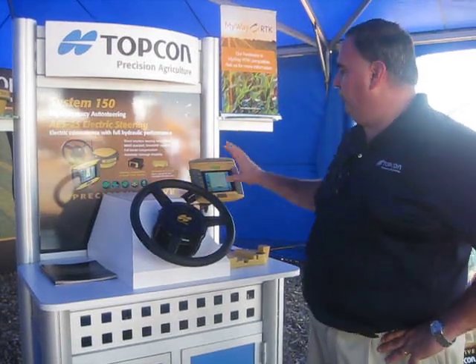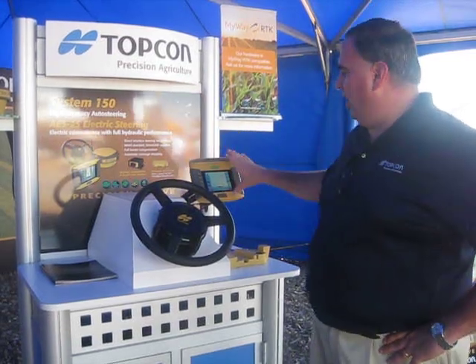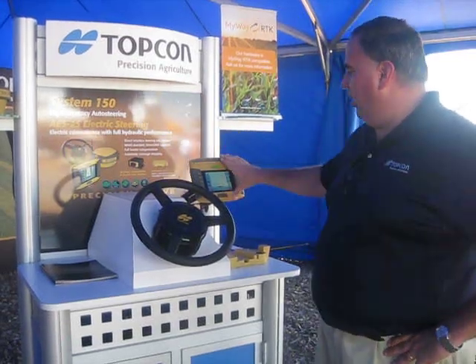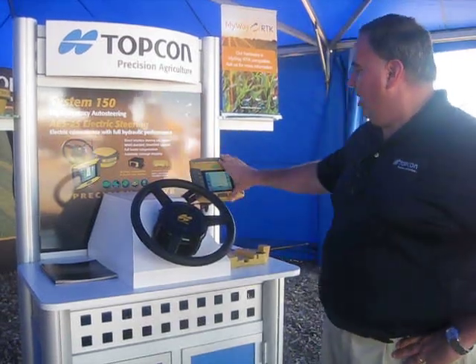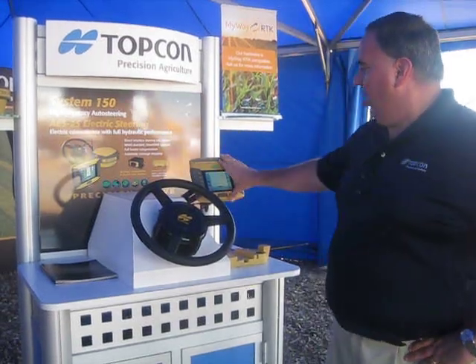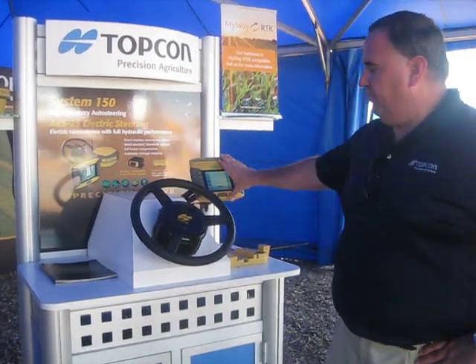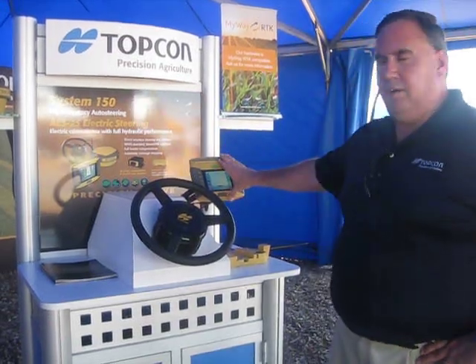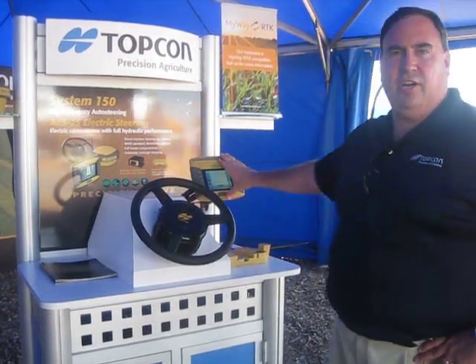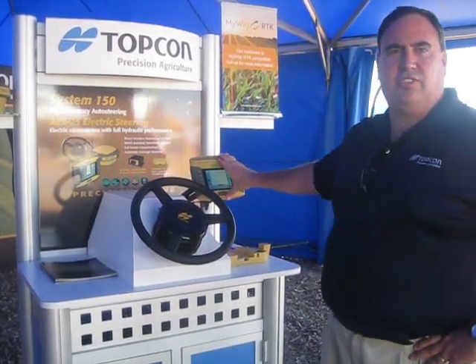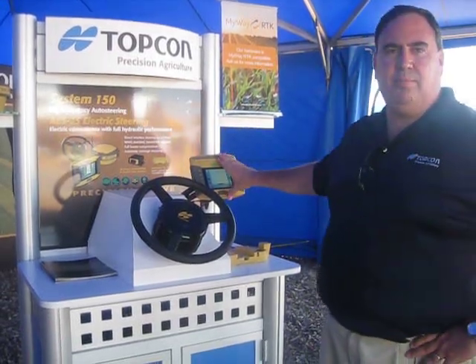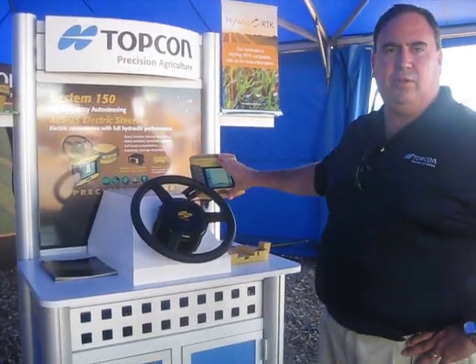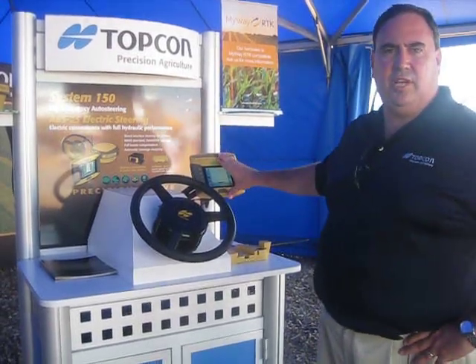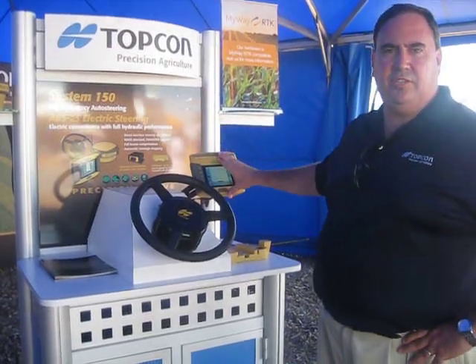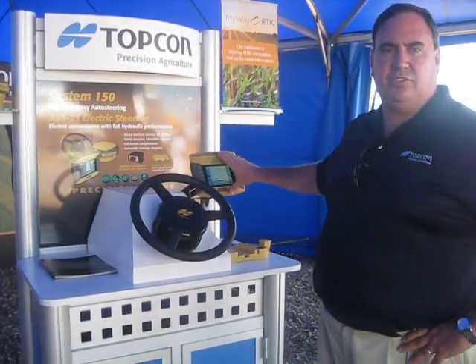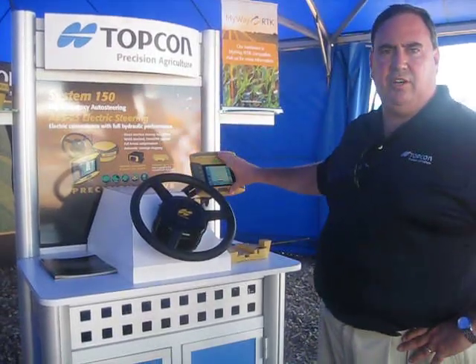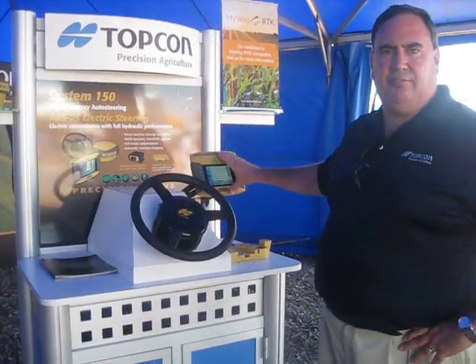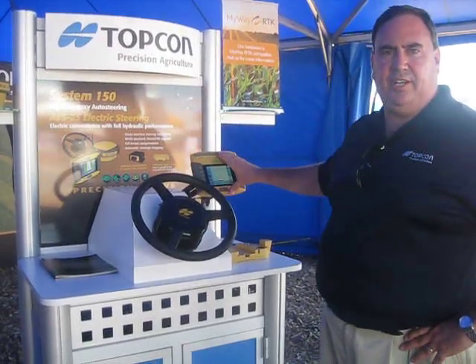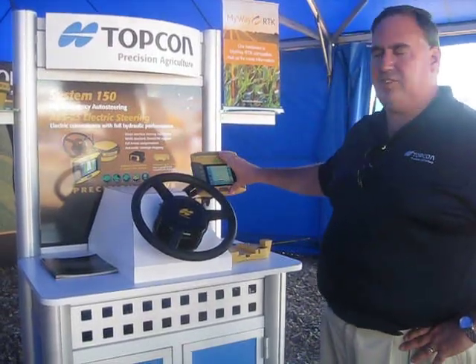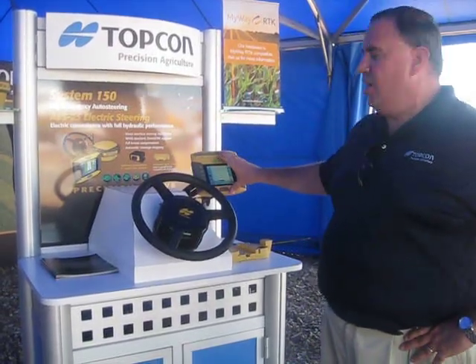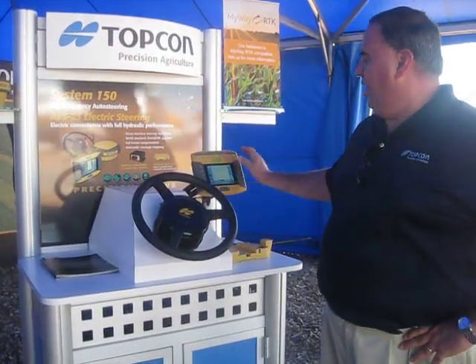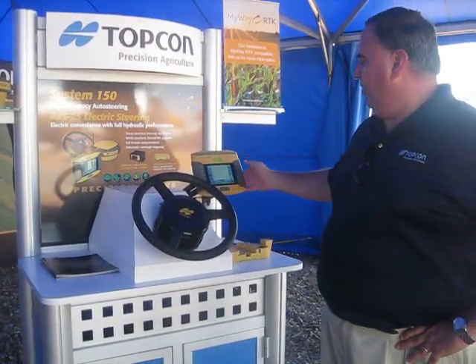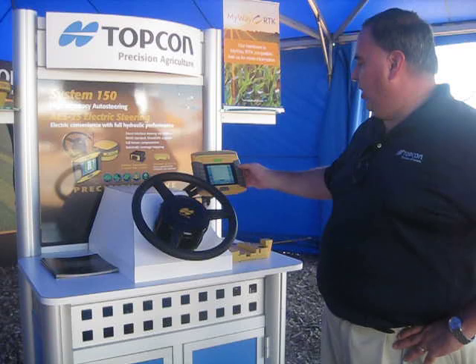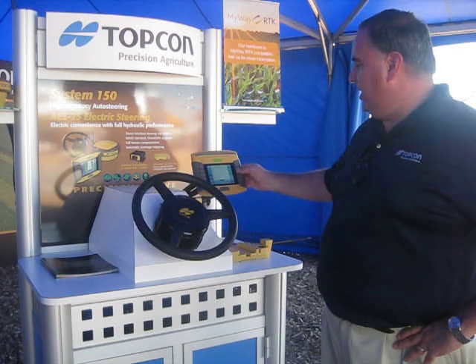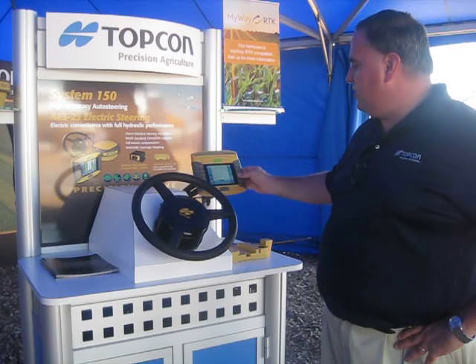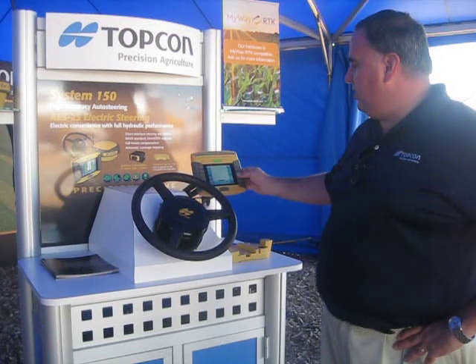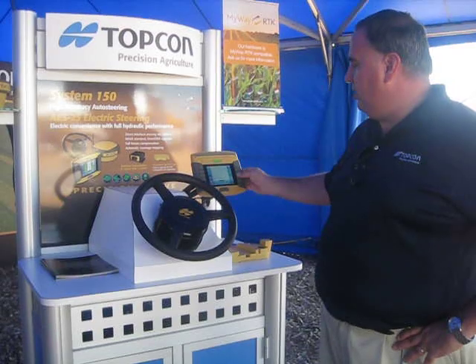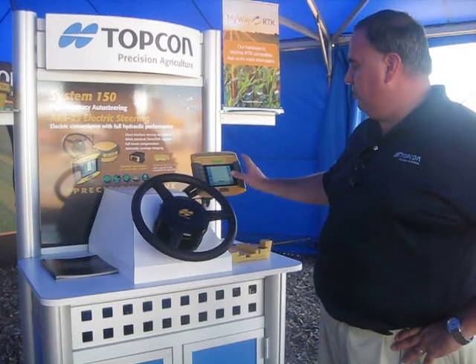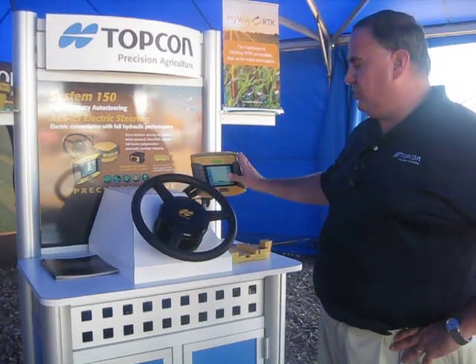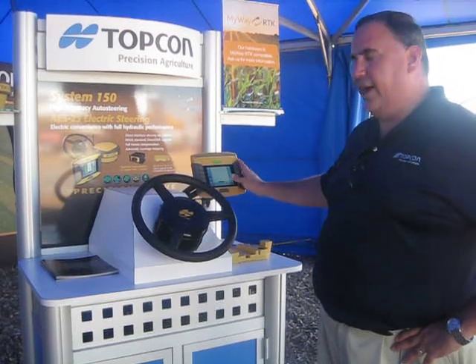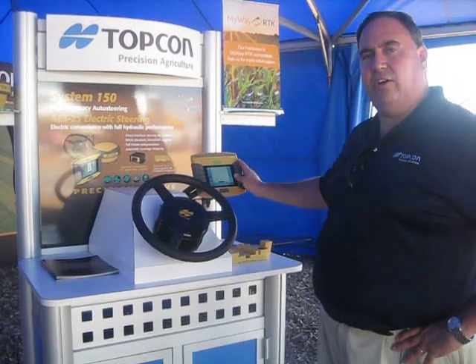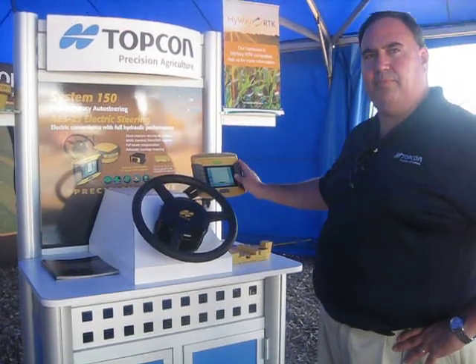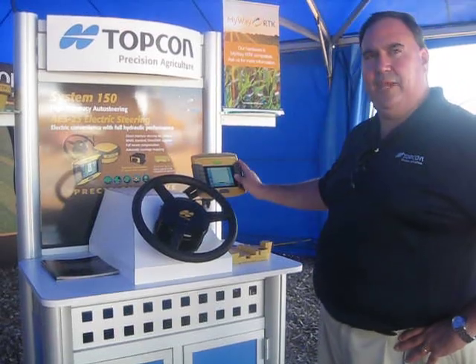We've got a very, very simple user interface — very easy to use, icons-based.